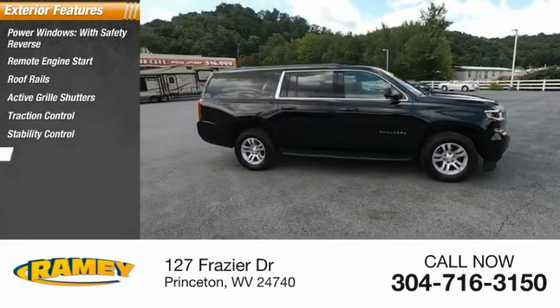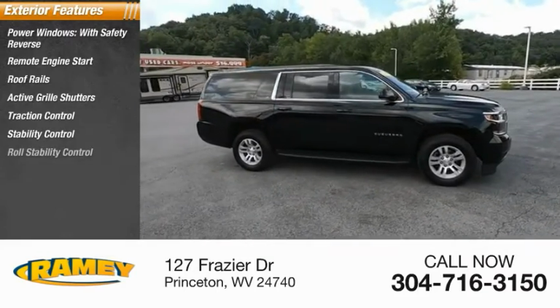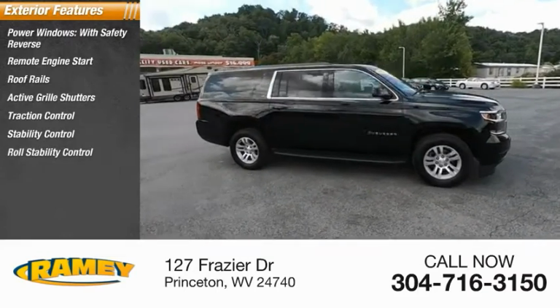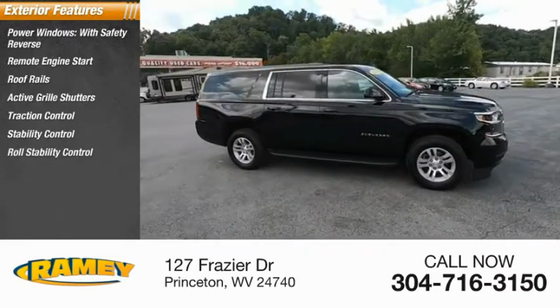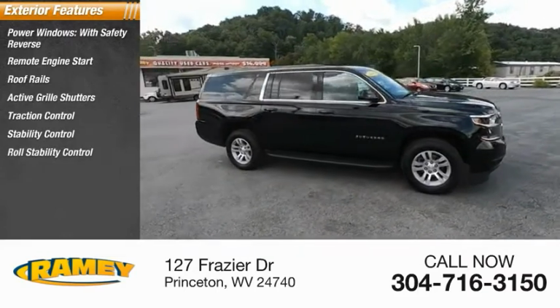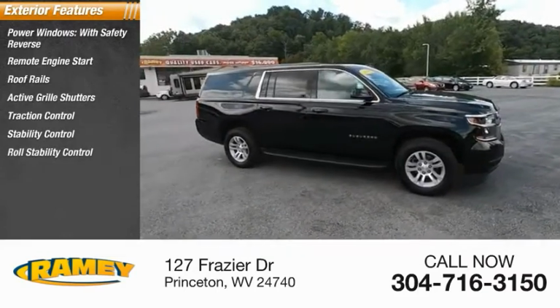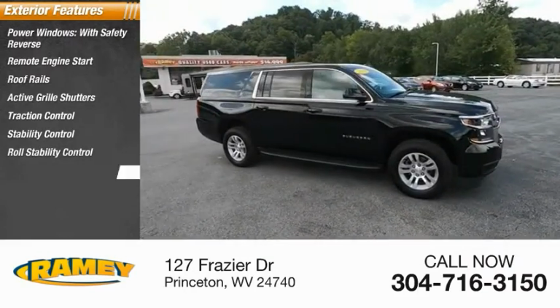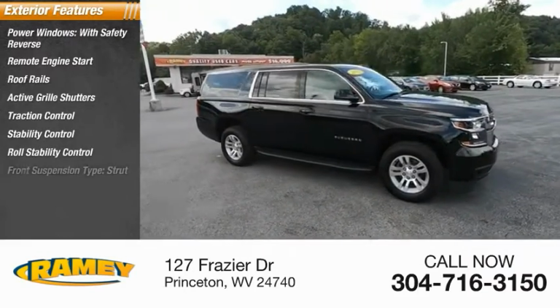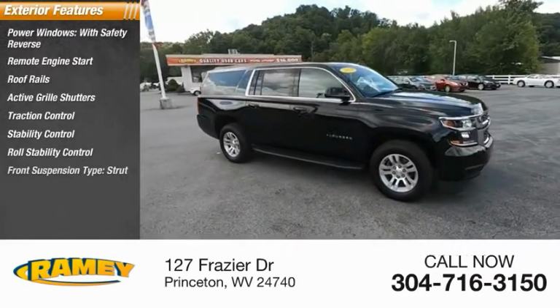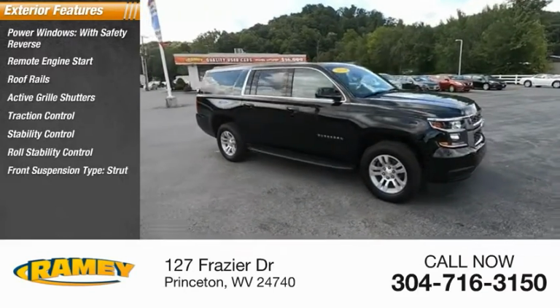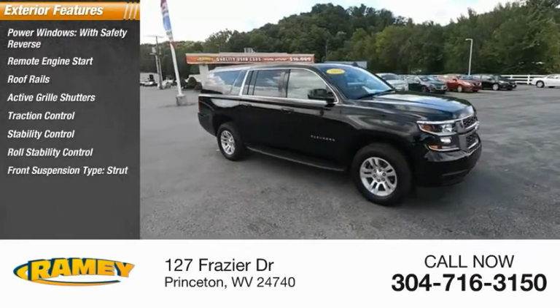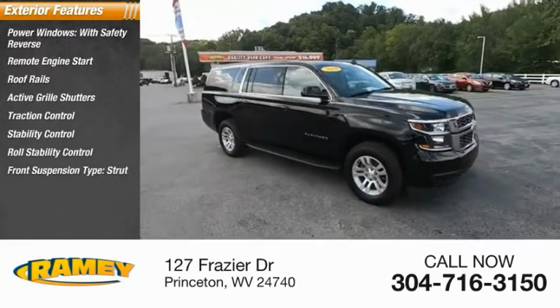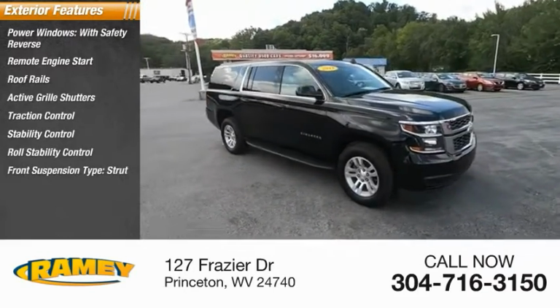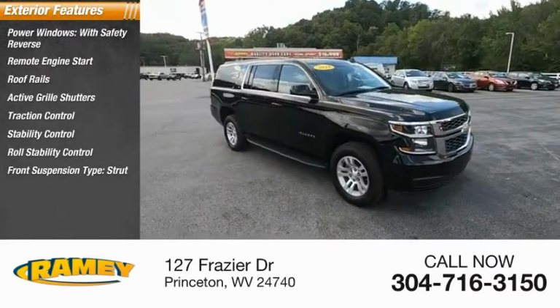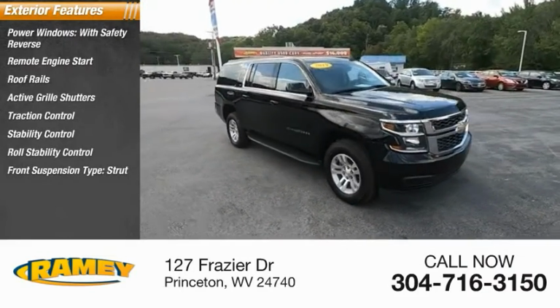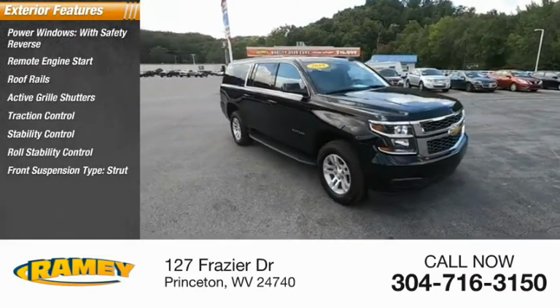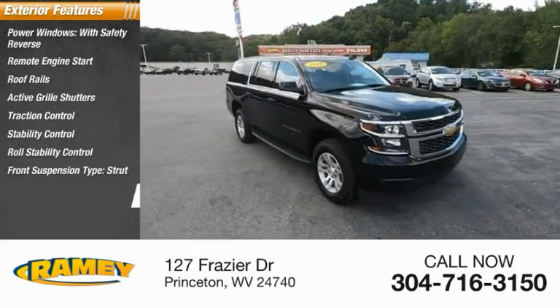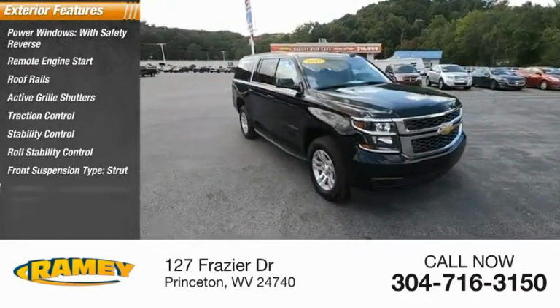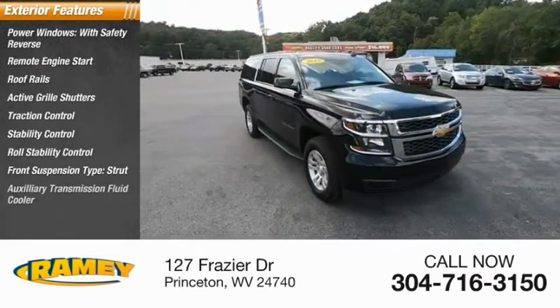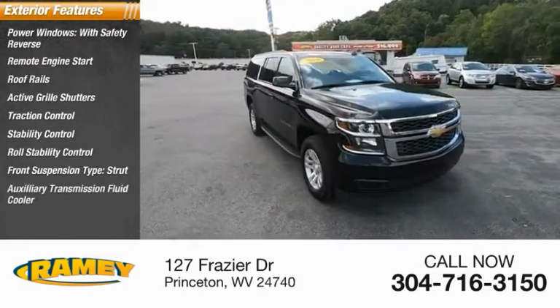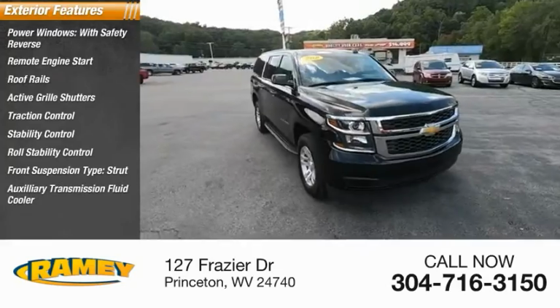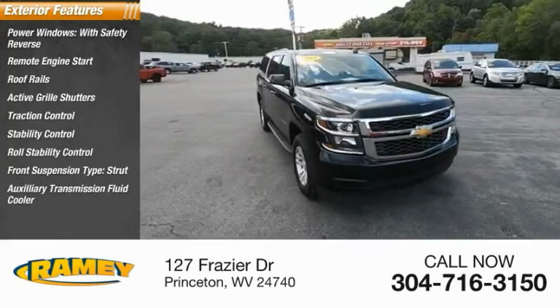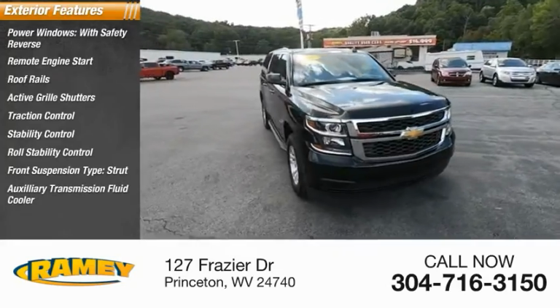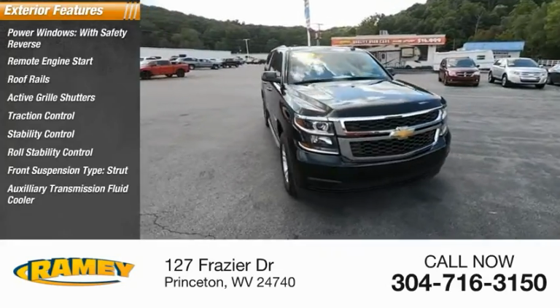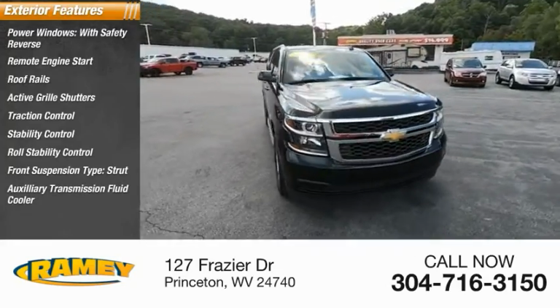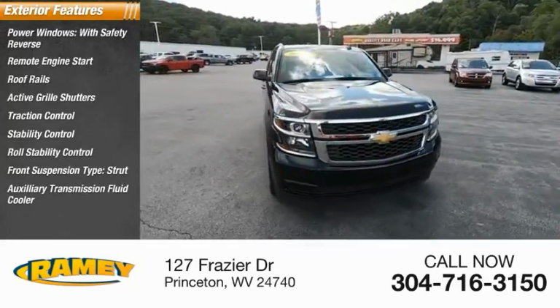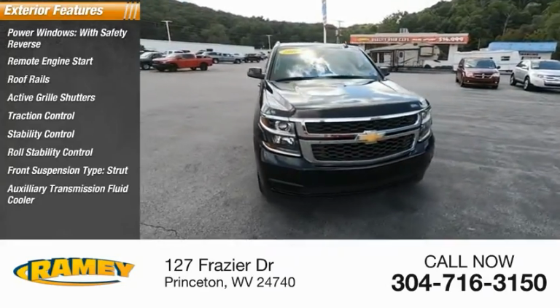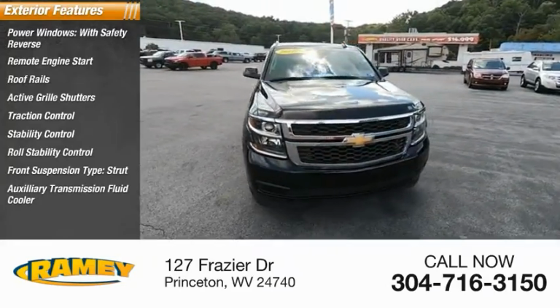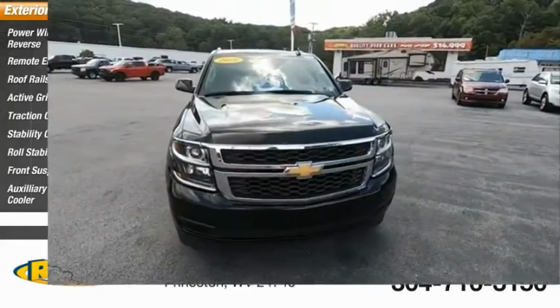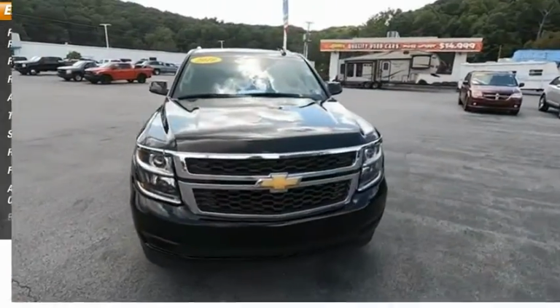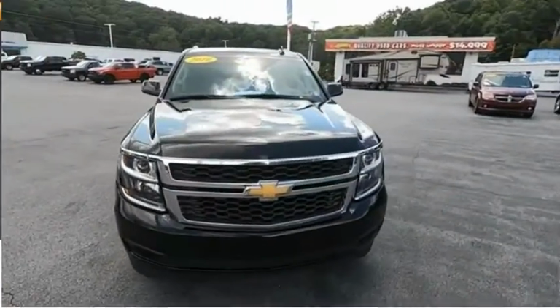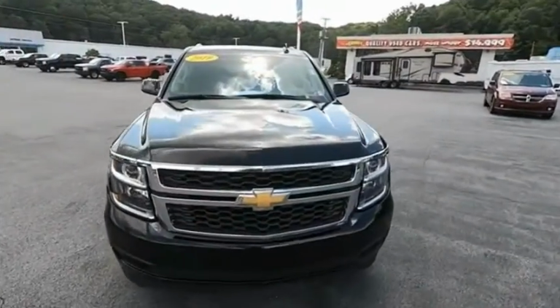Stability control, roll stability control, front suspension type strut, auxiliary transmission fluid cooler, braking assist.